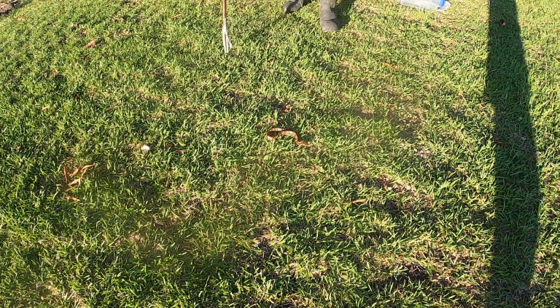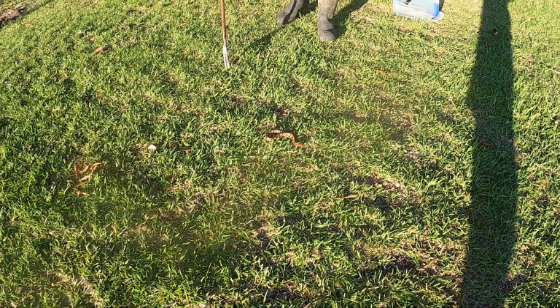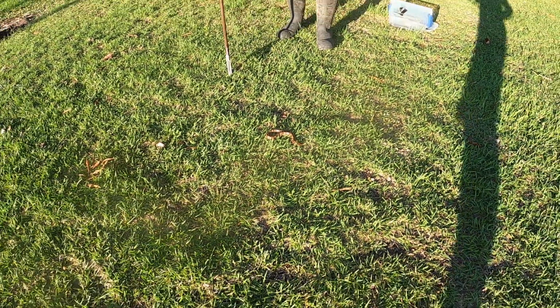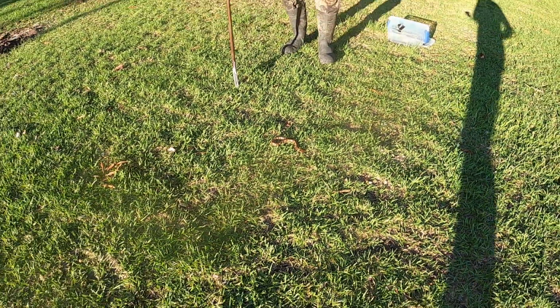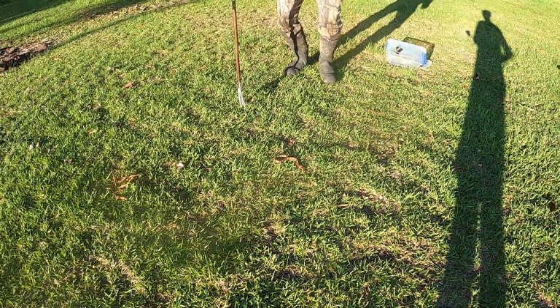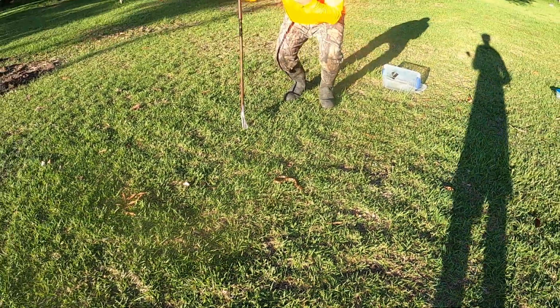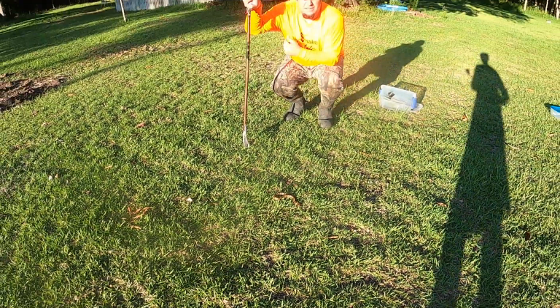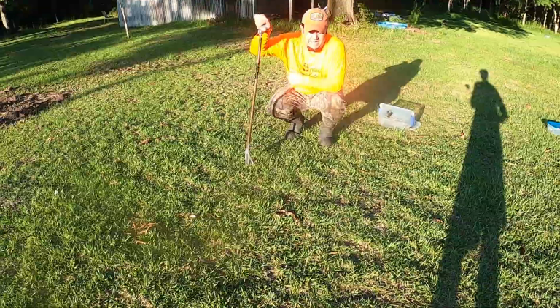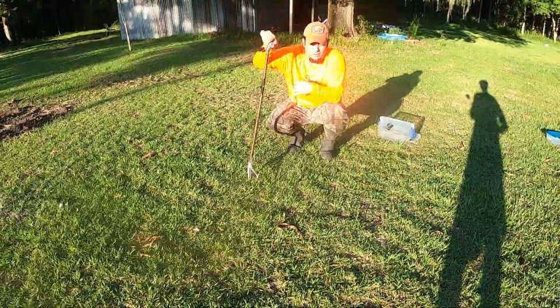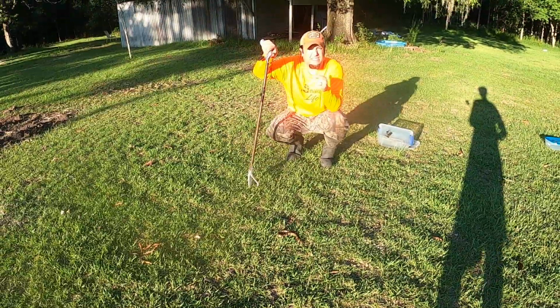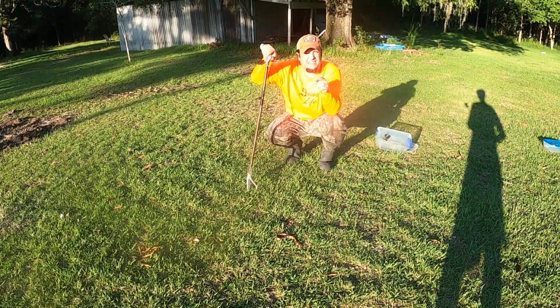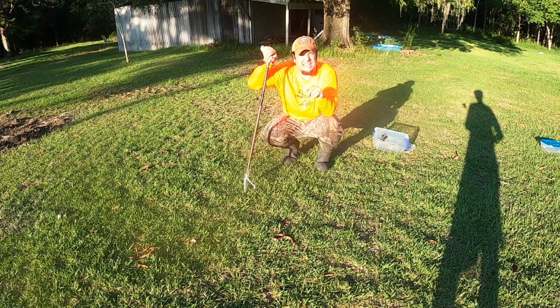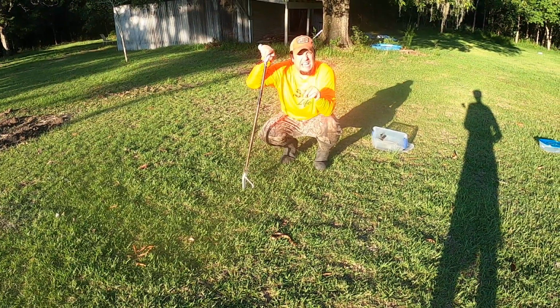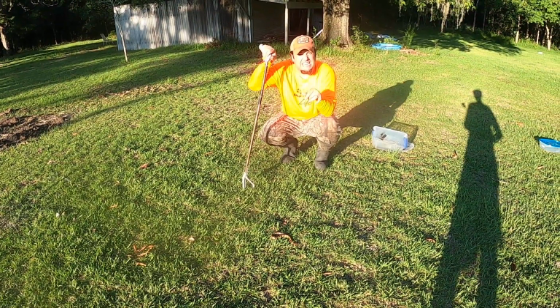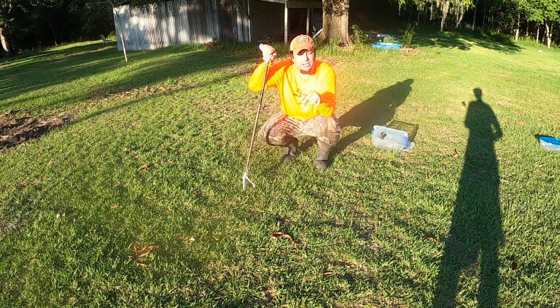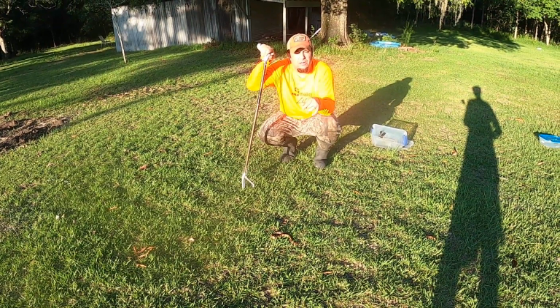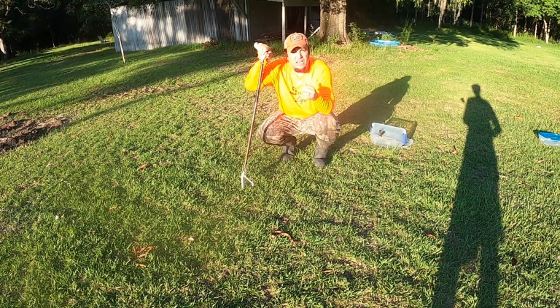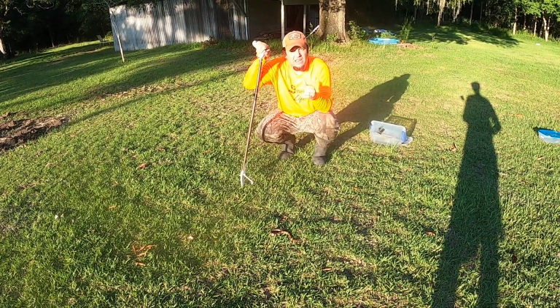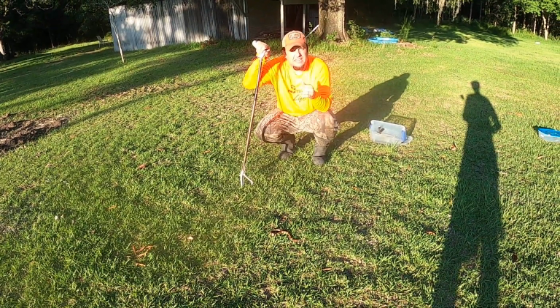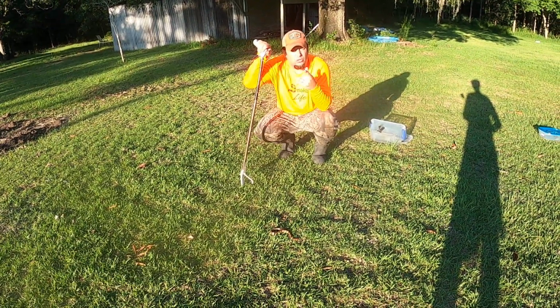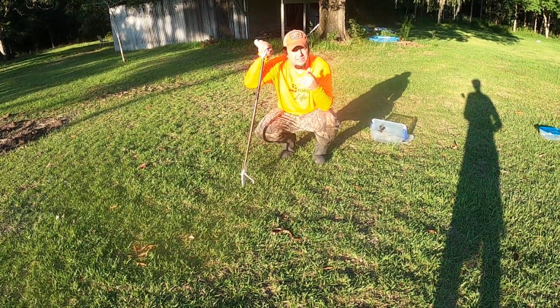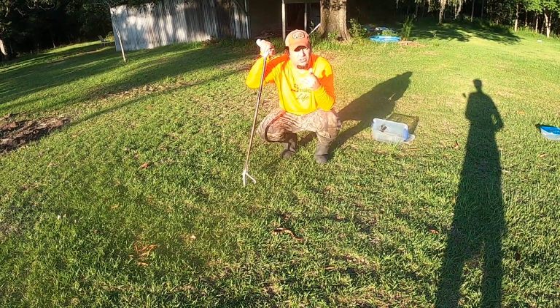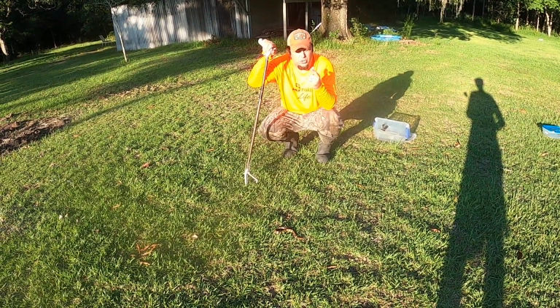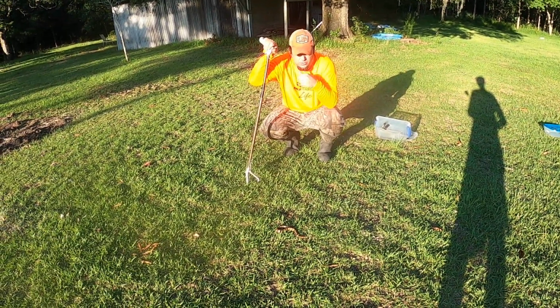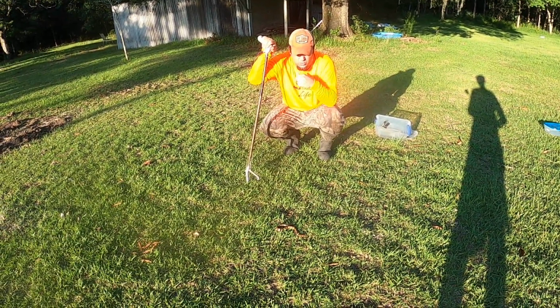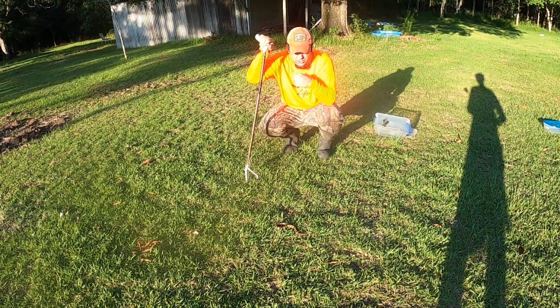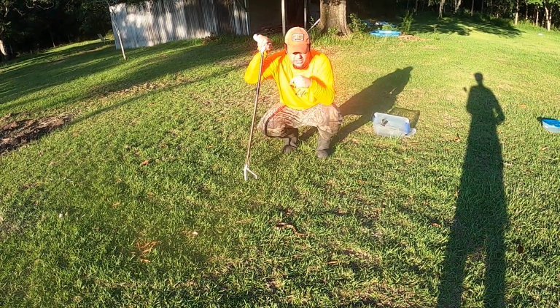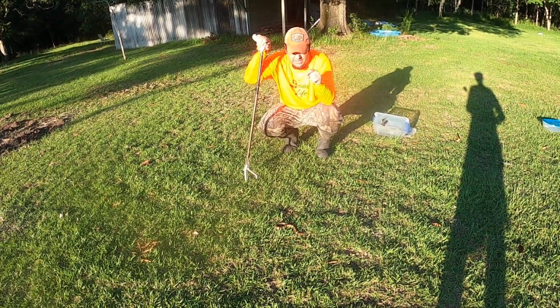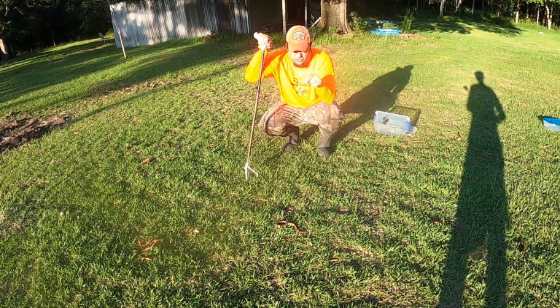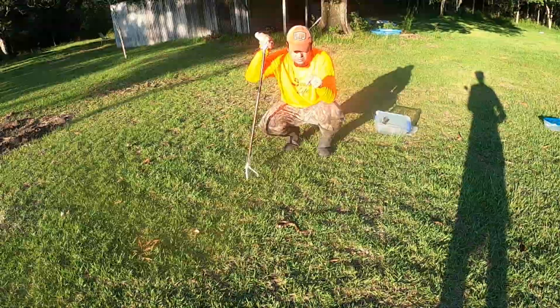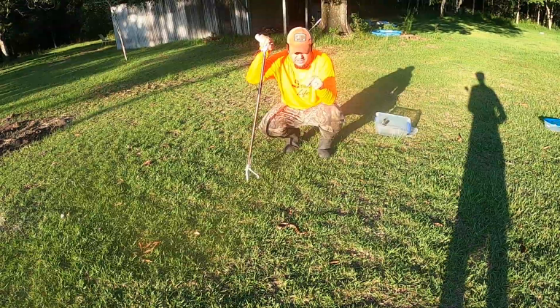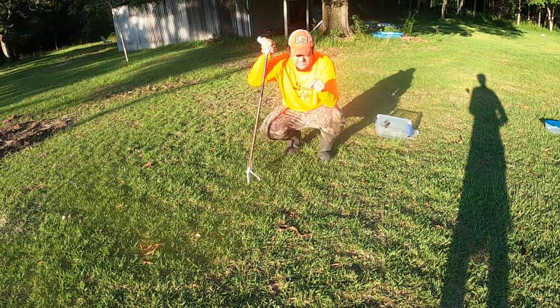Alright guys, Kevin with Louisiana Snake ID here. LA Snake Boys with a Z on YouTube is what you're watching right here. We got a treat for you today.